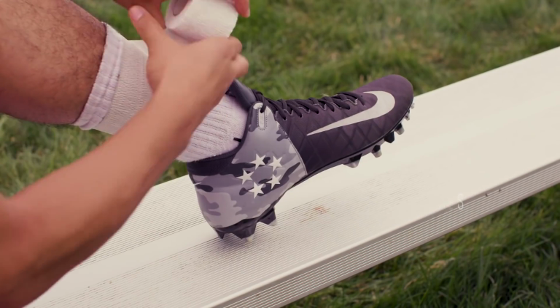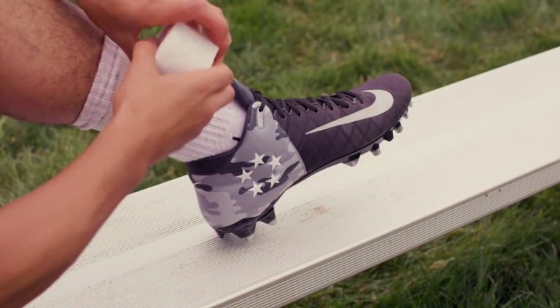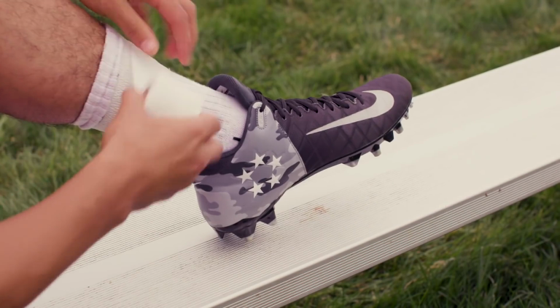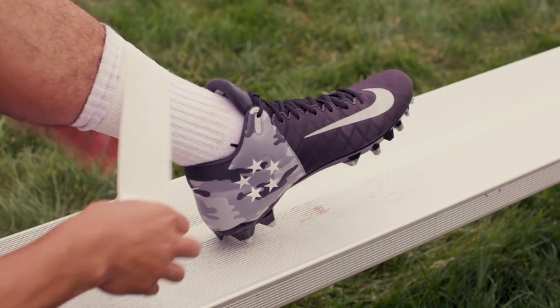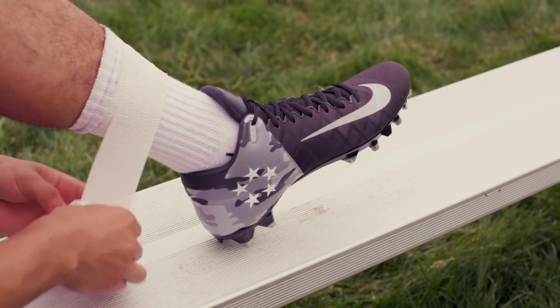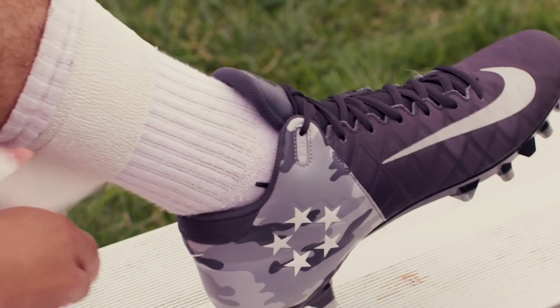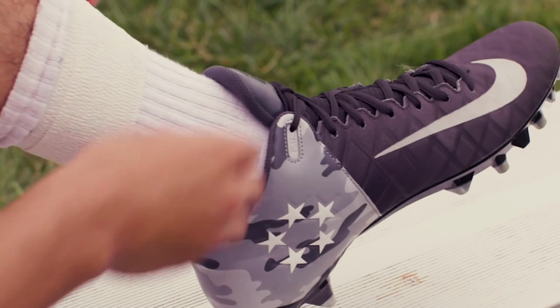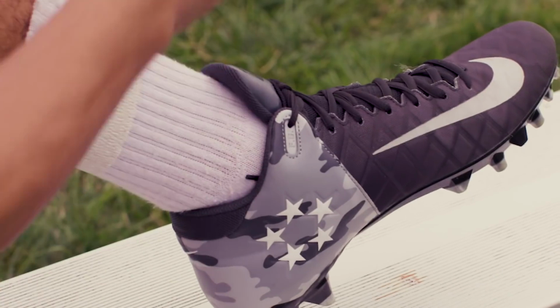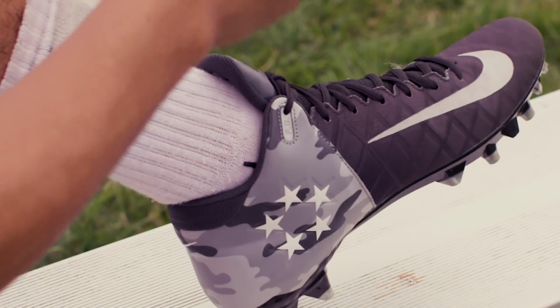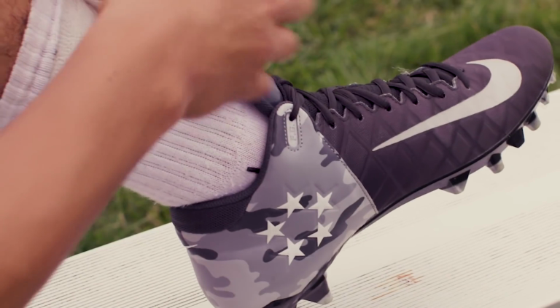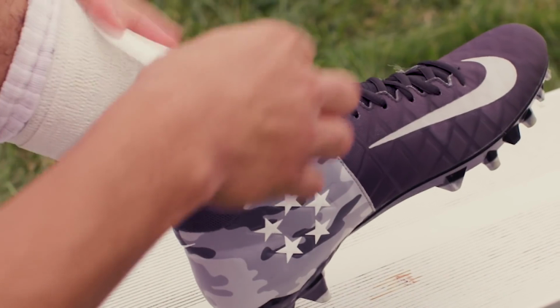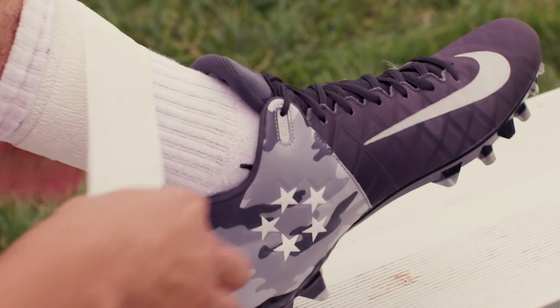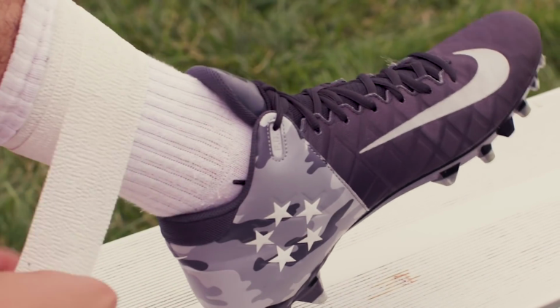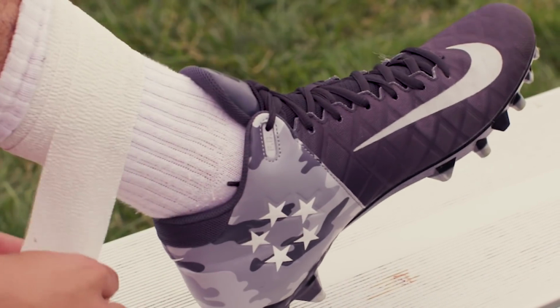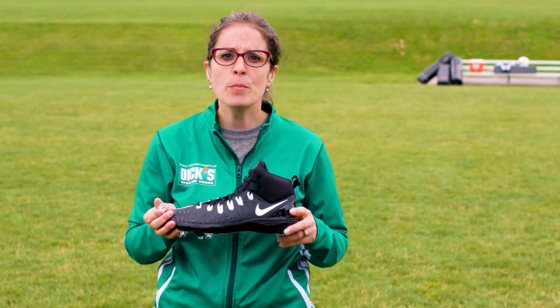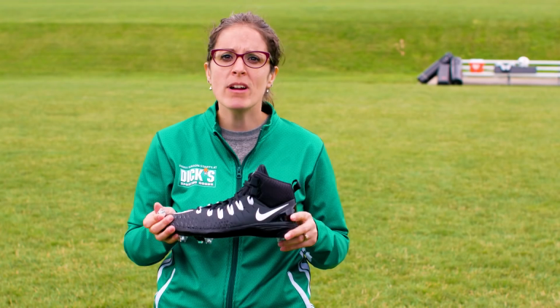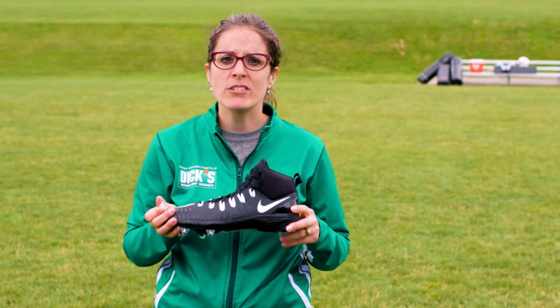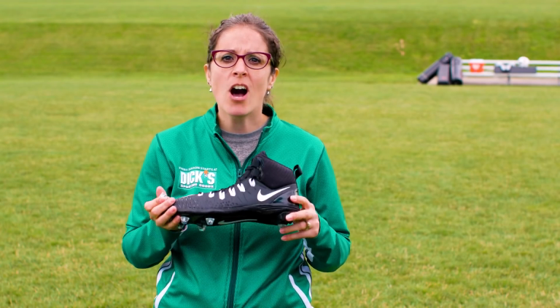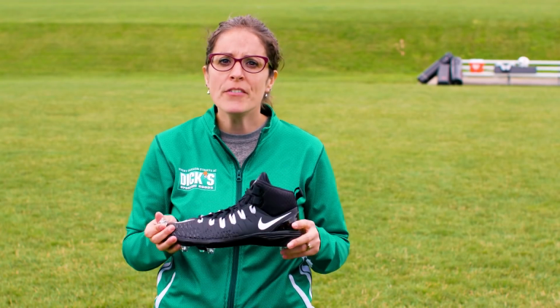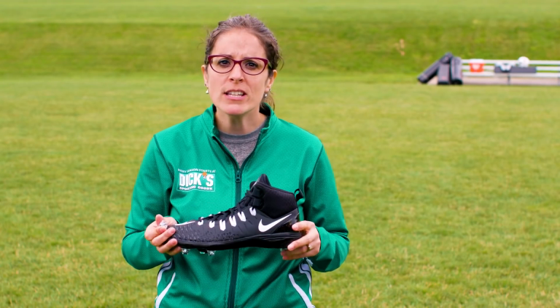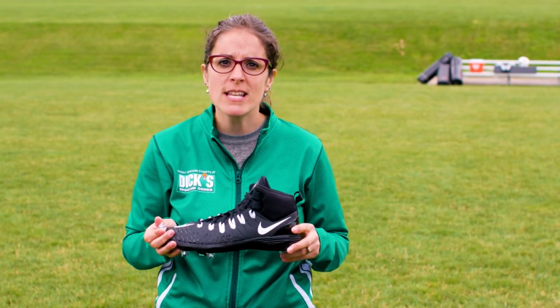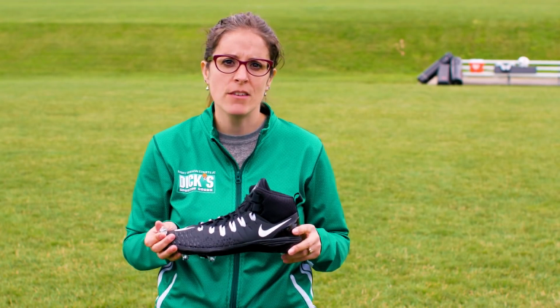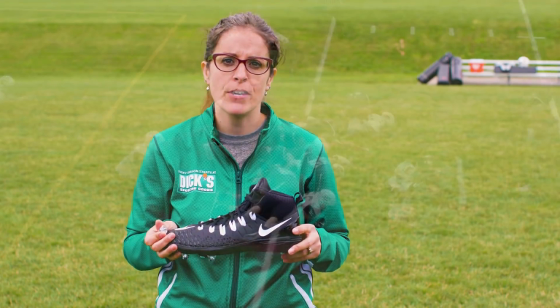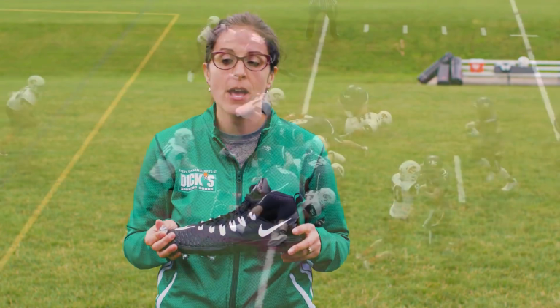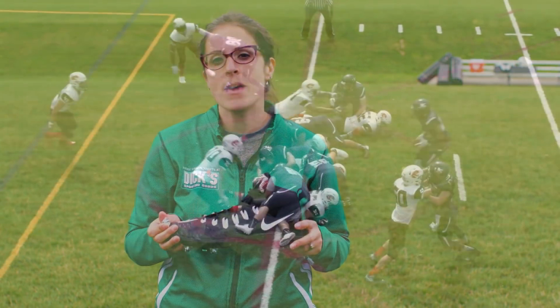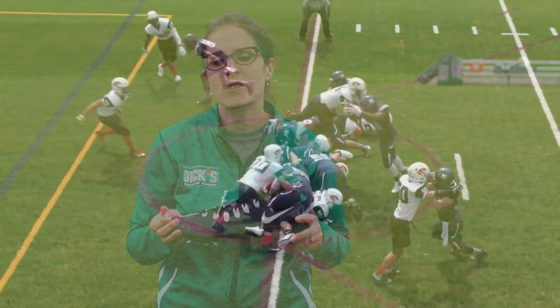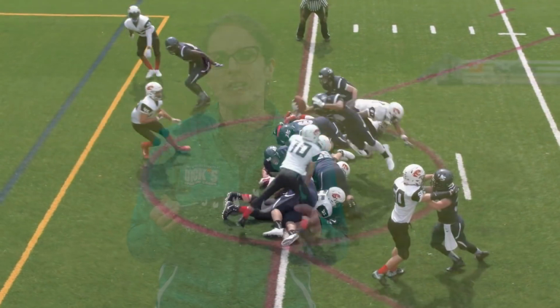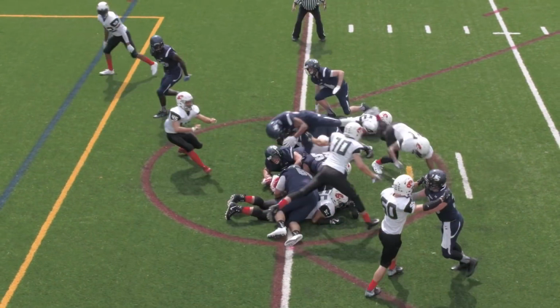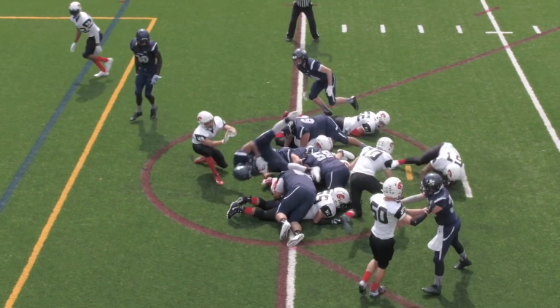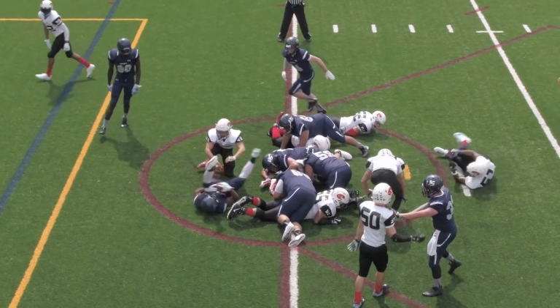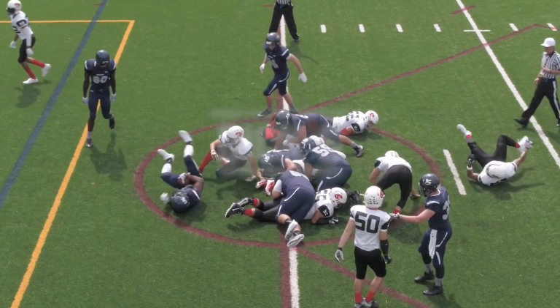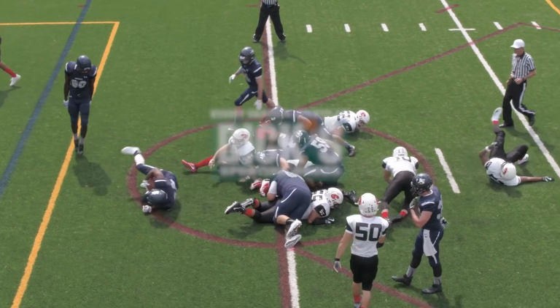Now that you know what to look for in football cleats, you'll be ready to confidently take the field and make those game-changing plays.